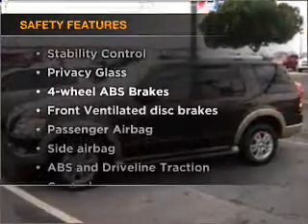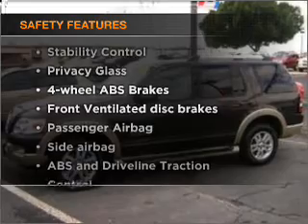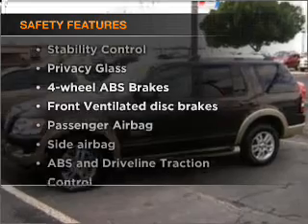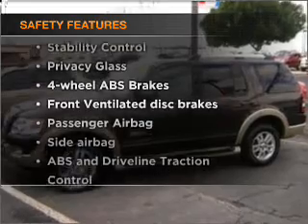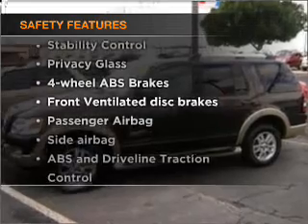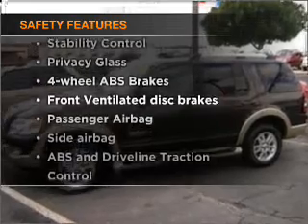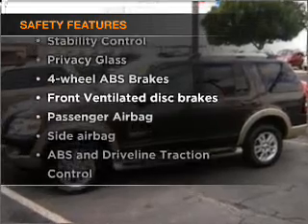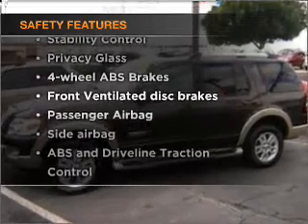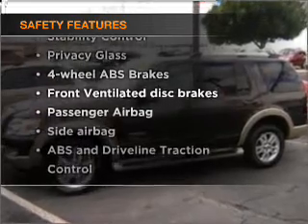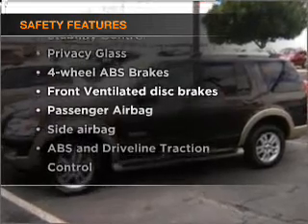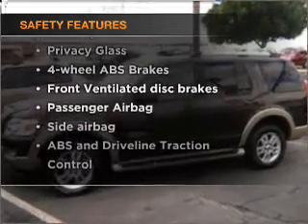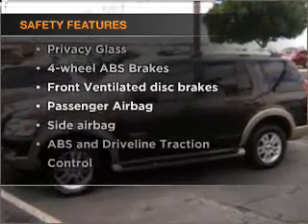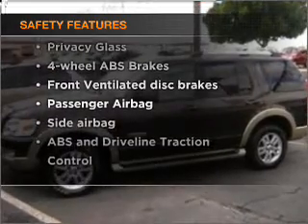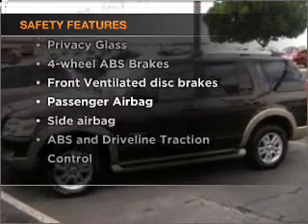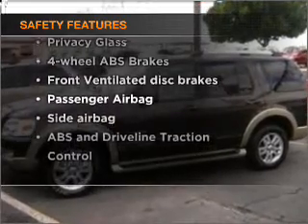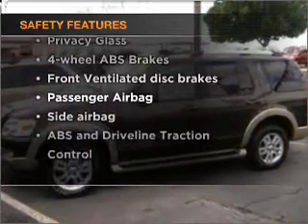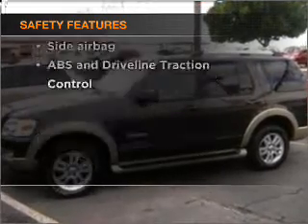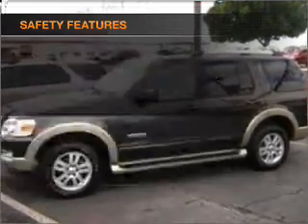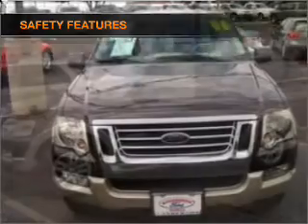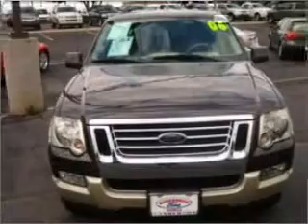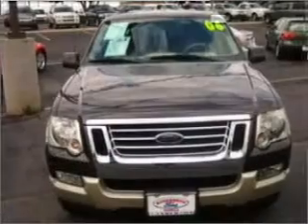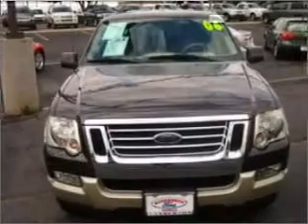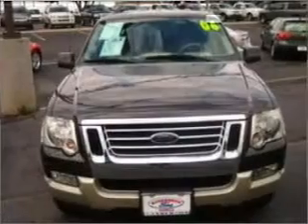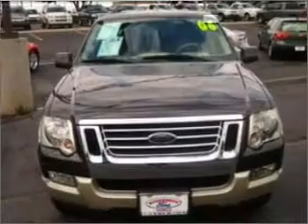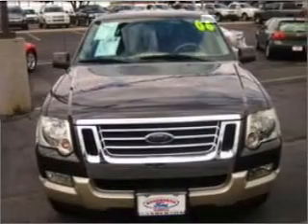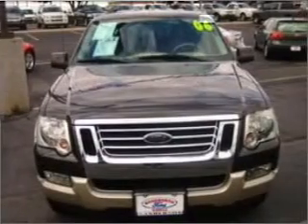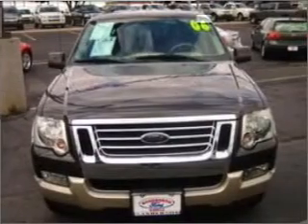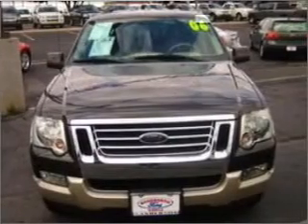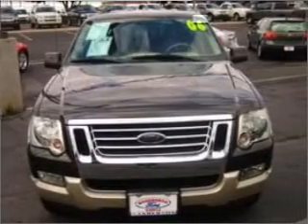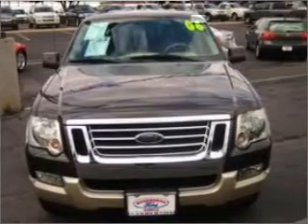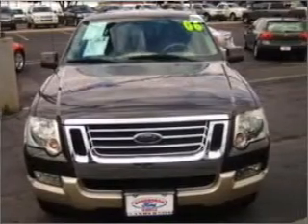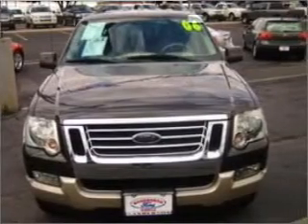rest assured knowing that these top safety components are included. Call today to schedule a test drive.